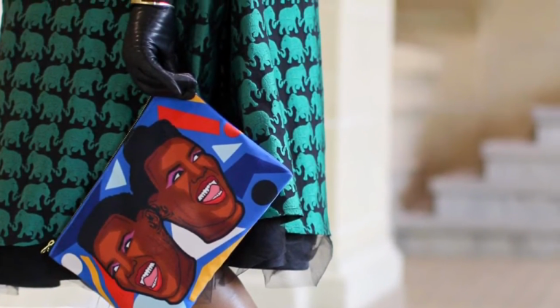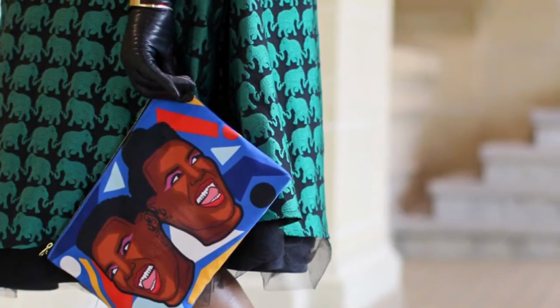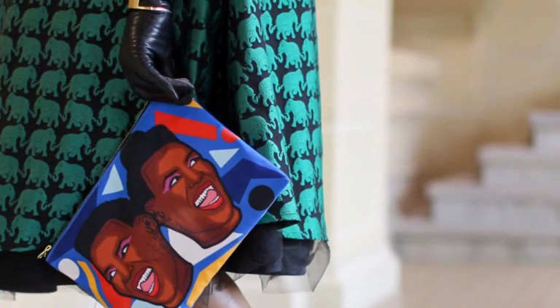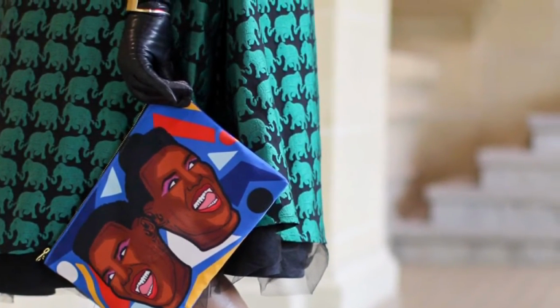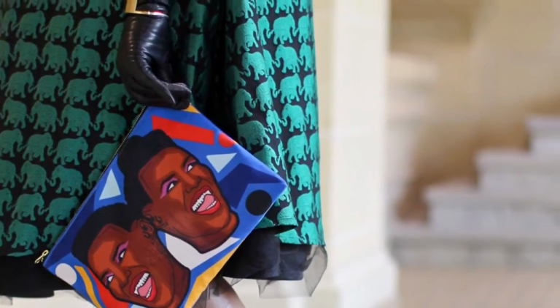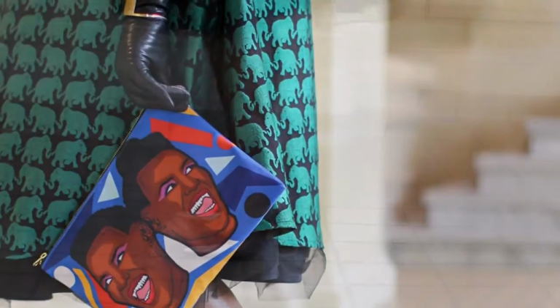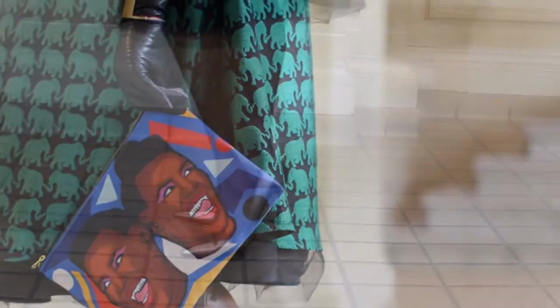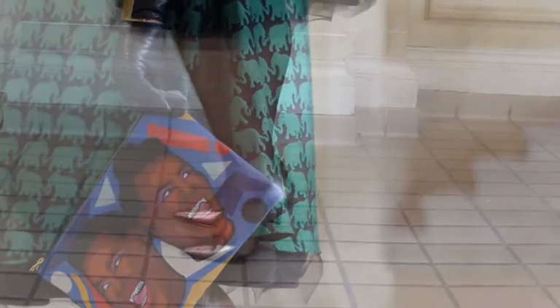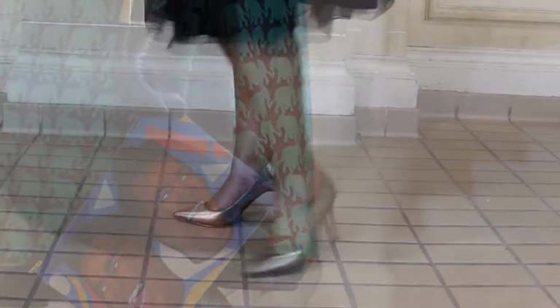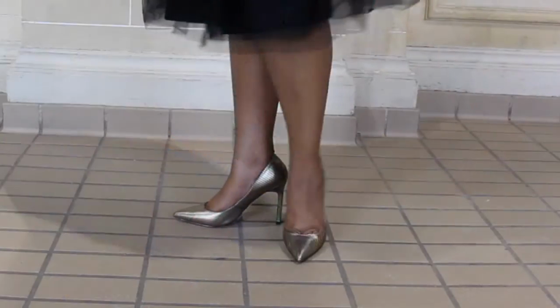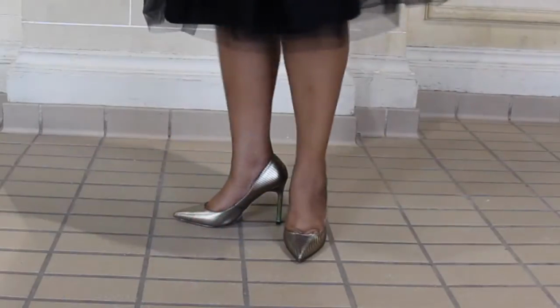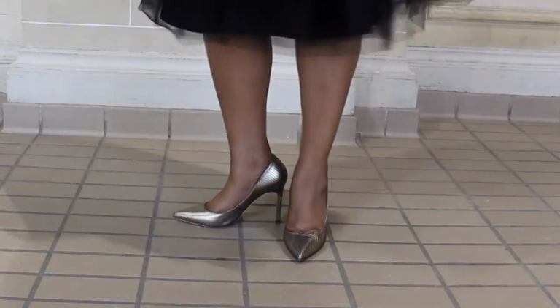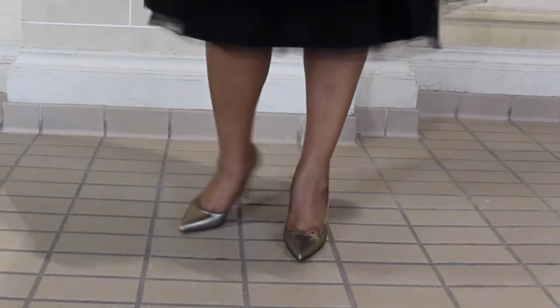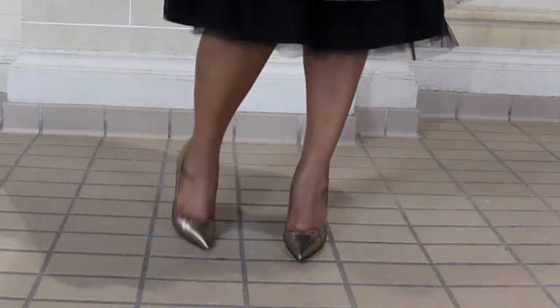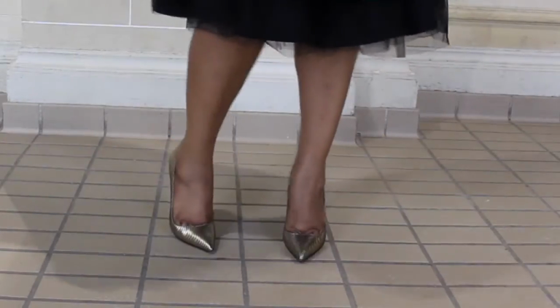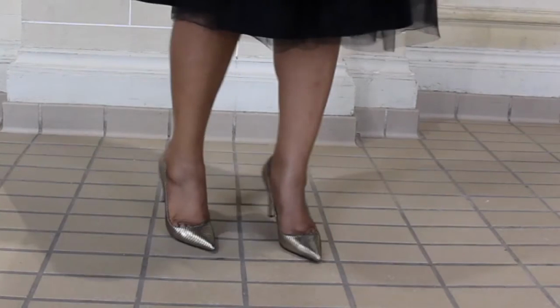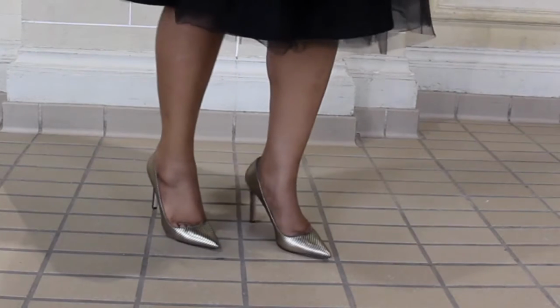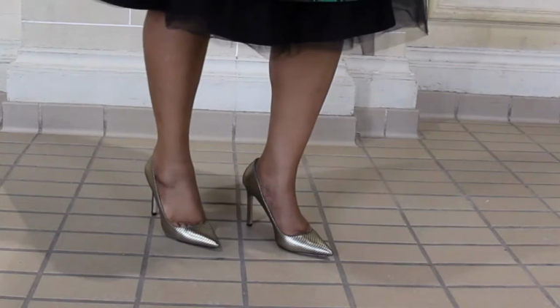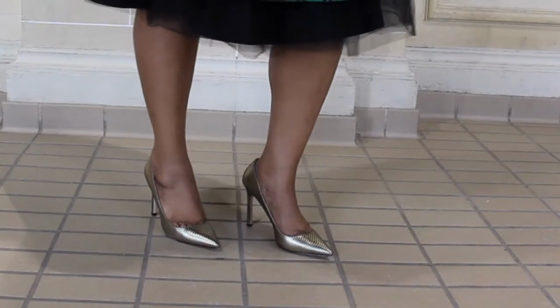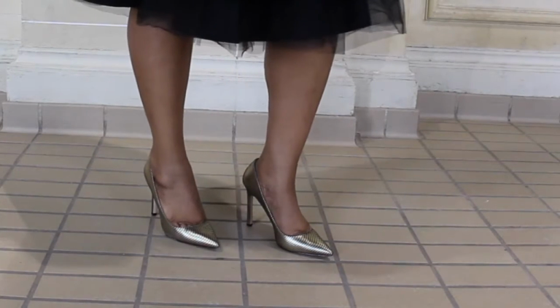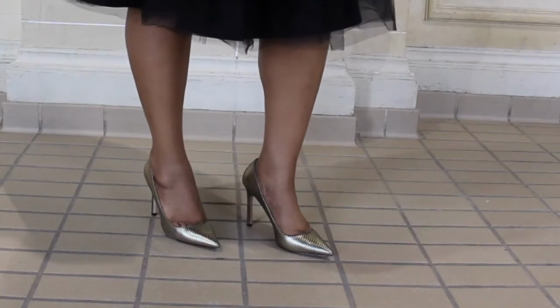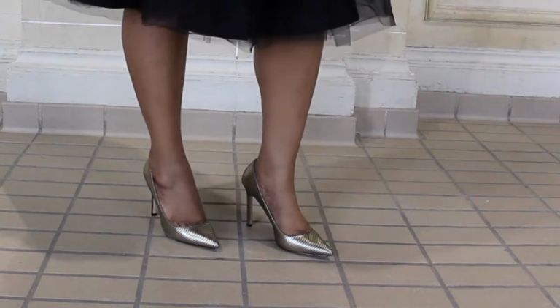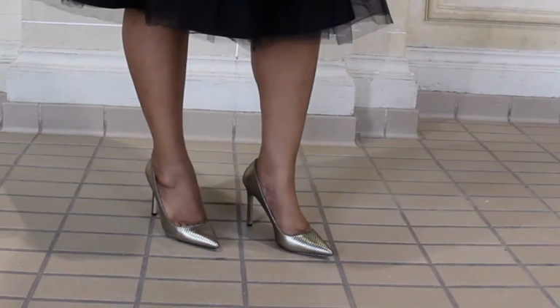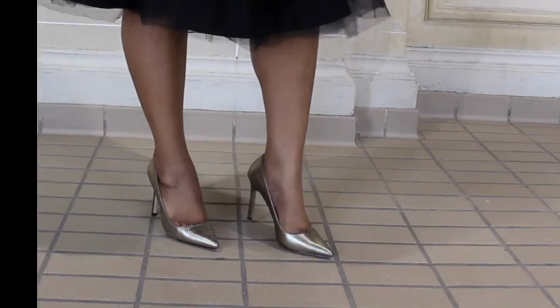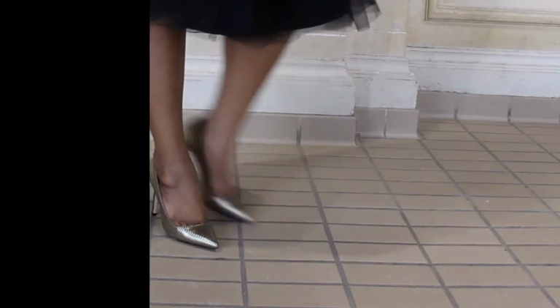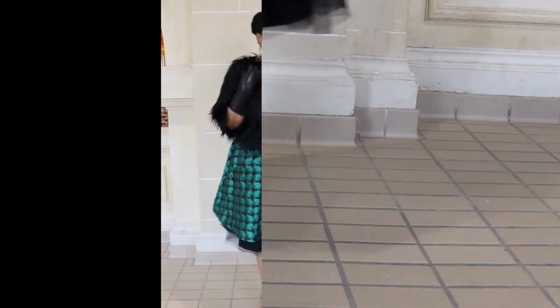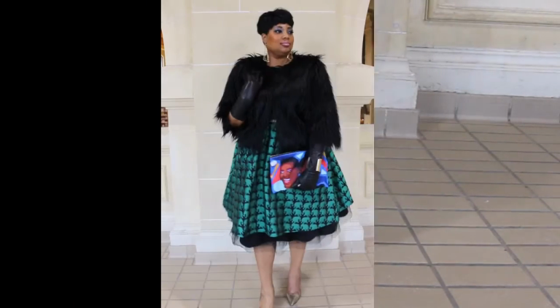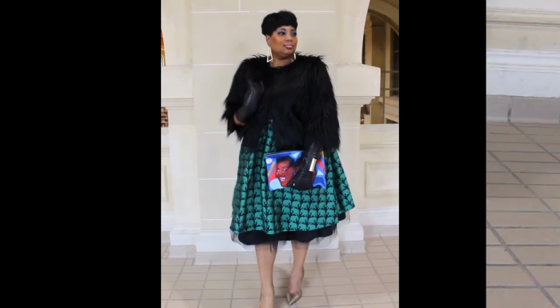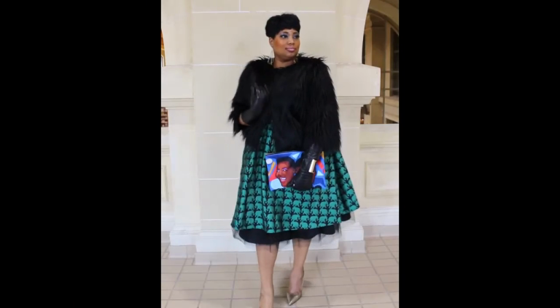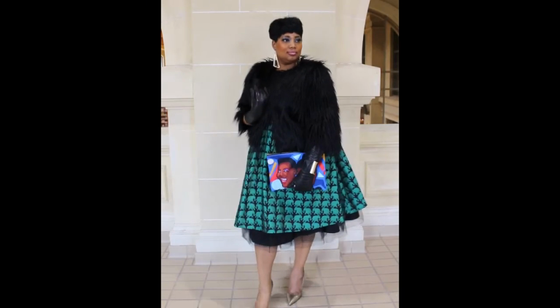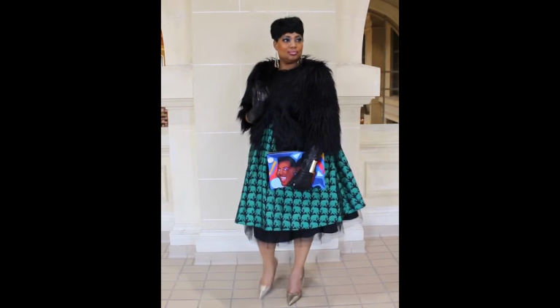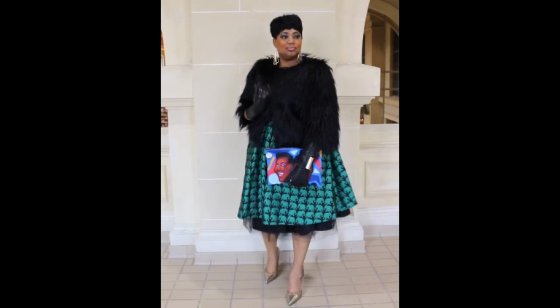To complete my look I just put on a nice pair of gold pumps, and voila — Judy is ready to slay.